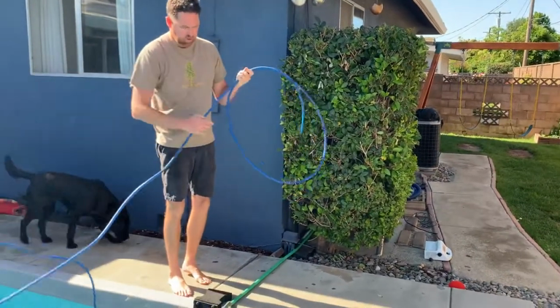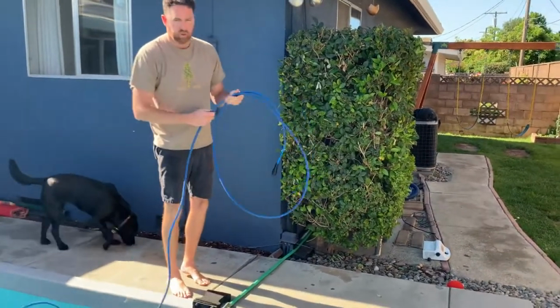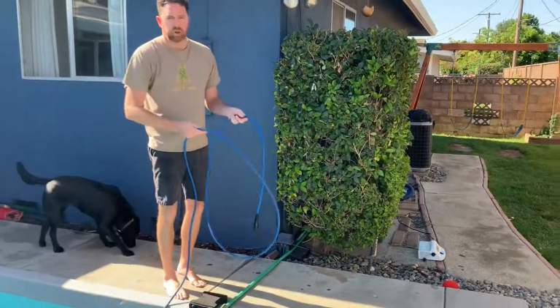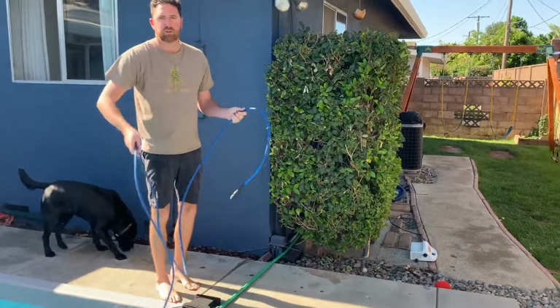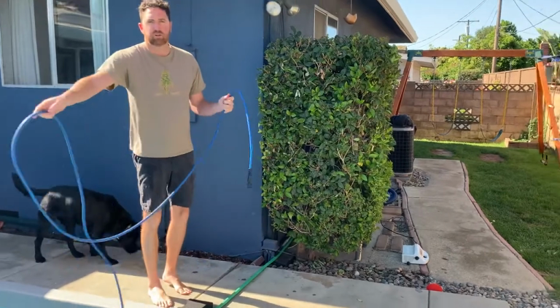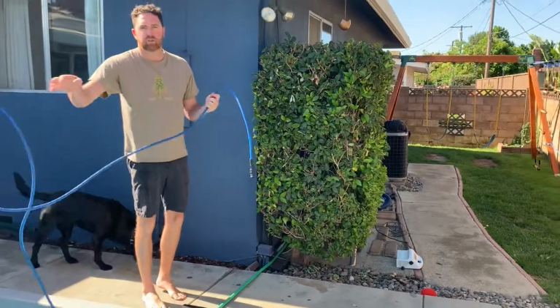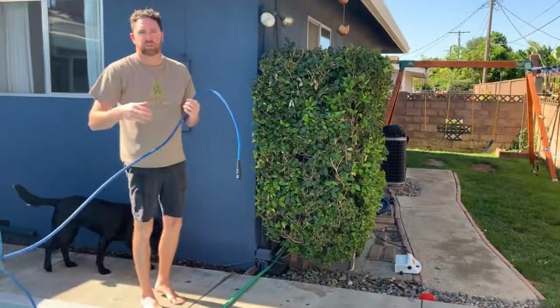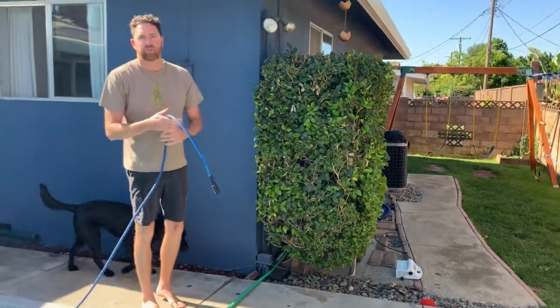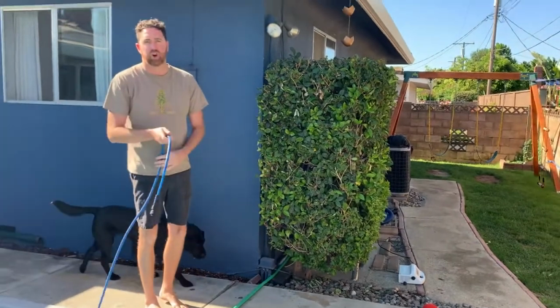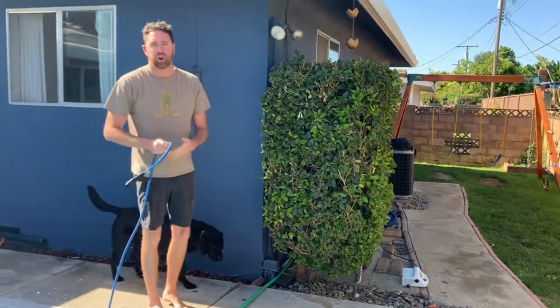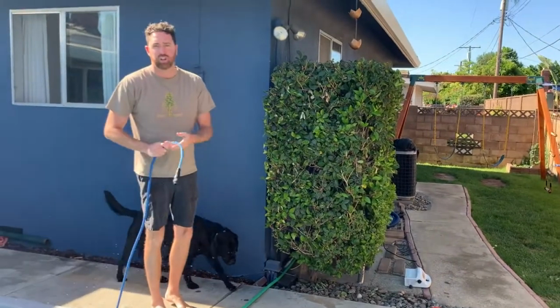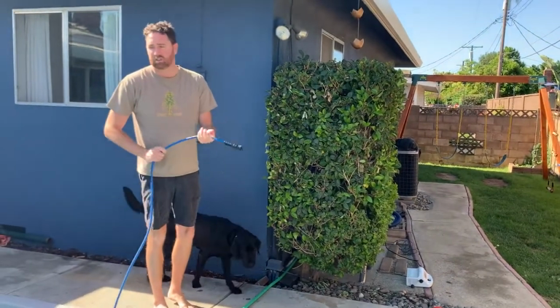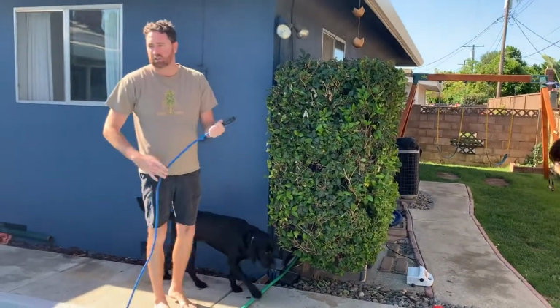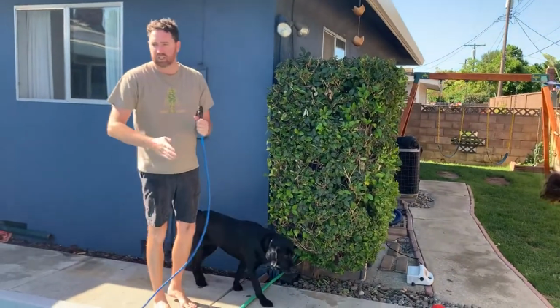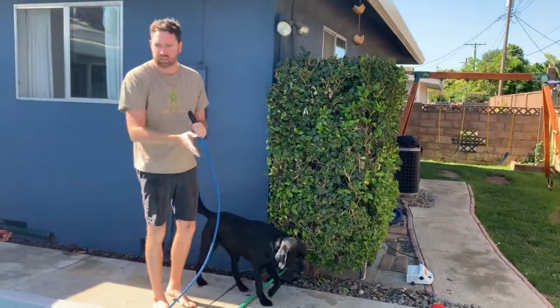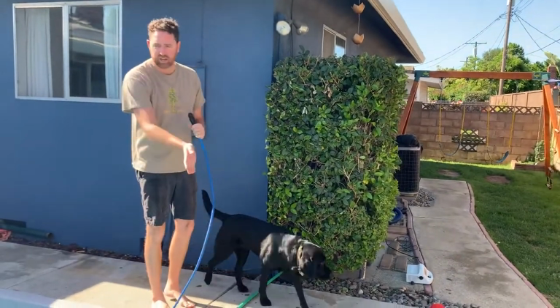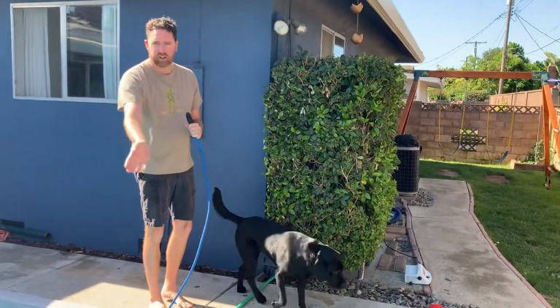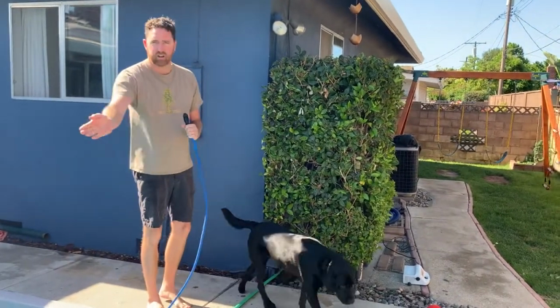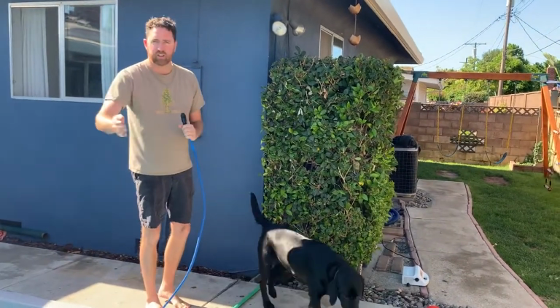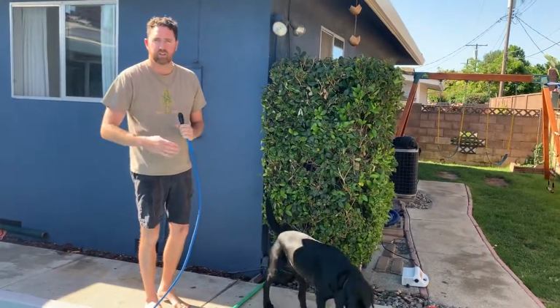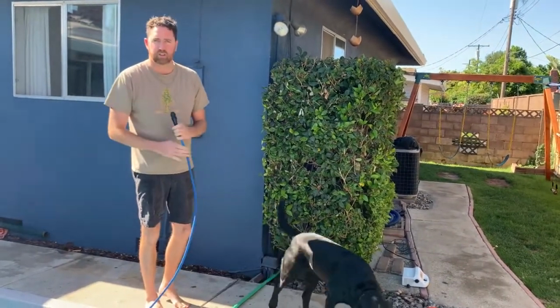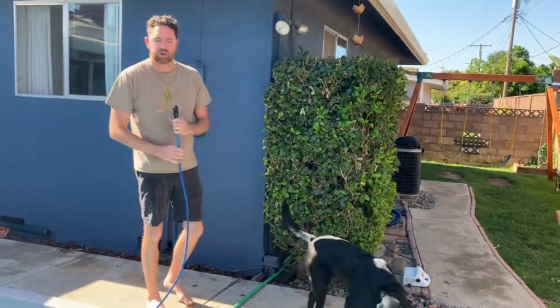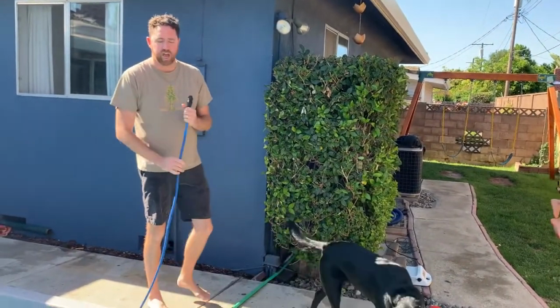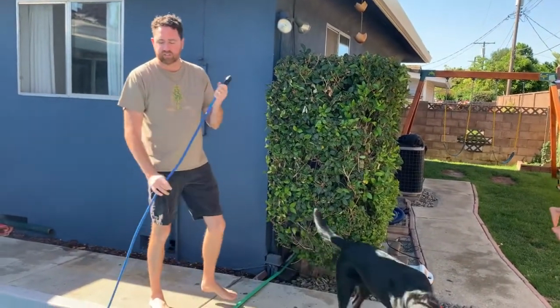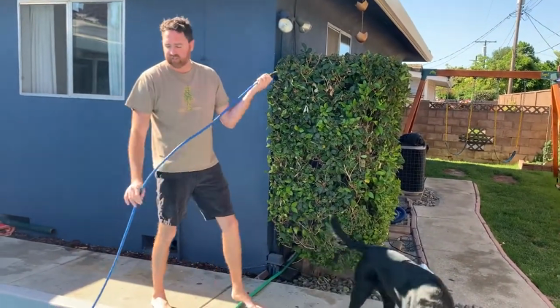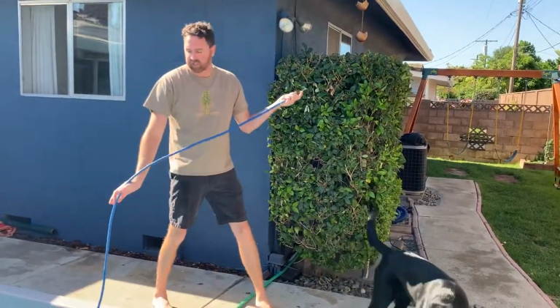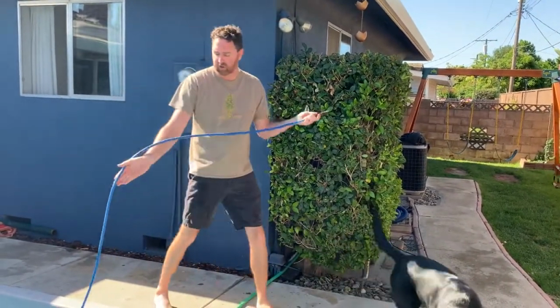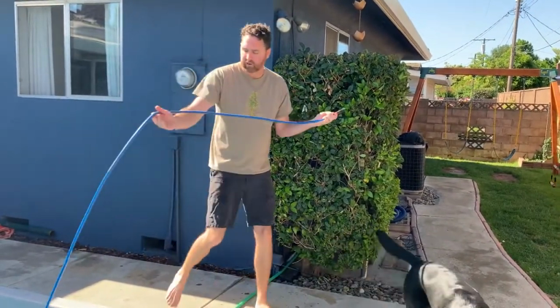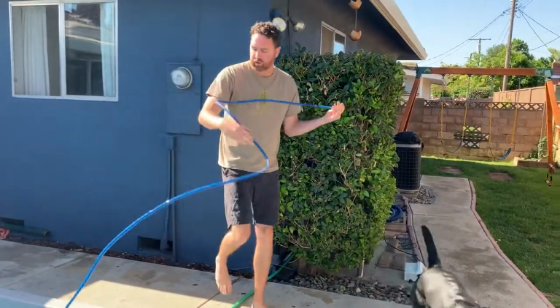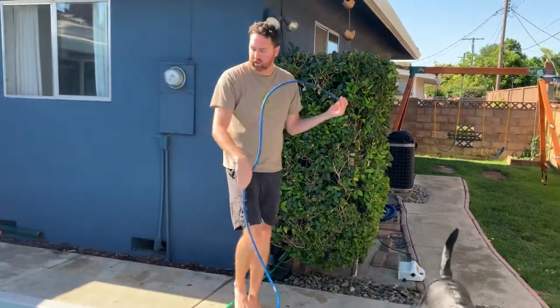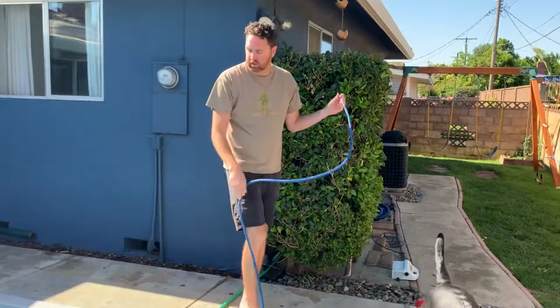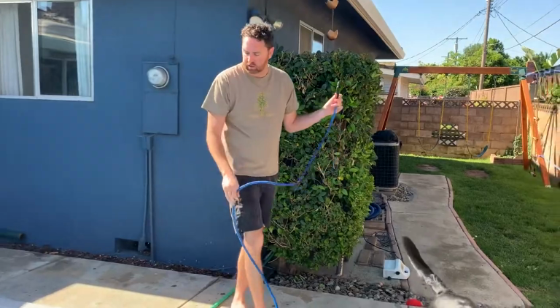You can also do this with the cover on — you're just going to slide it underneath. You don't have to have the cover off when you're ready to do this.